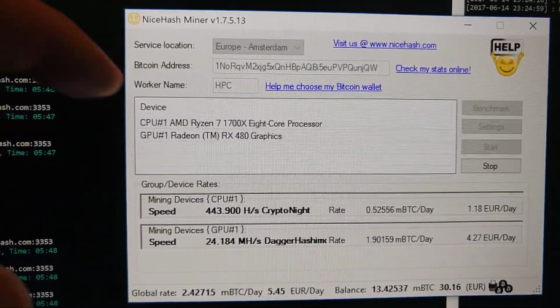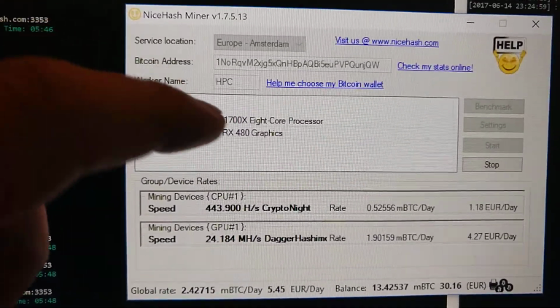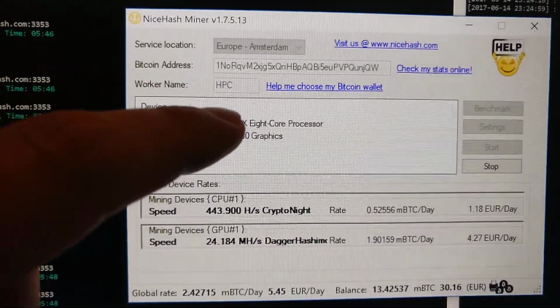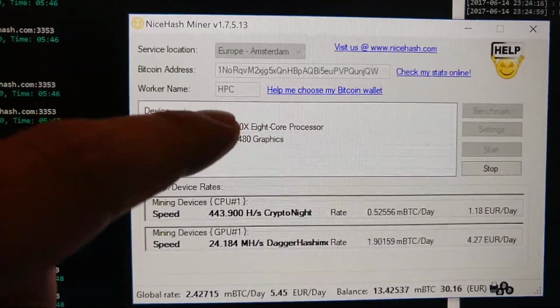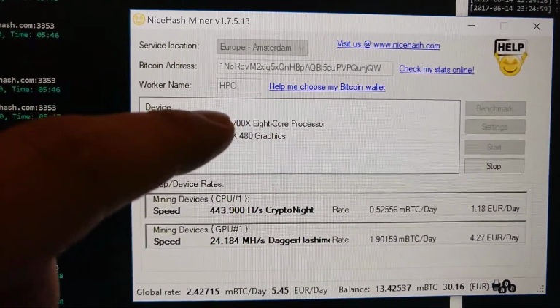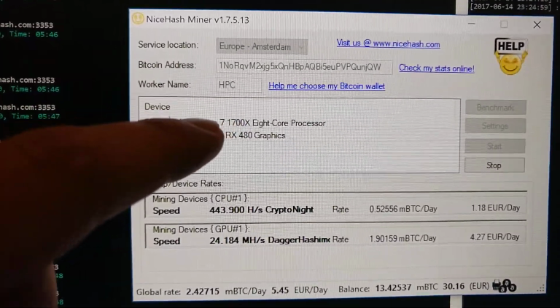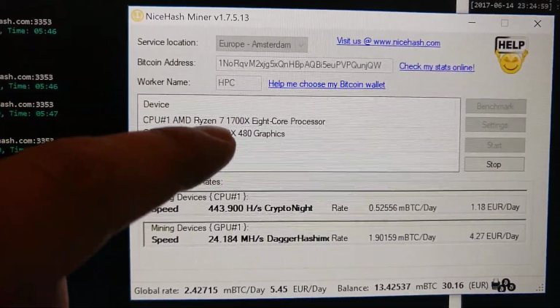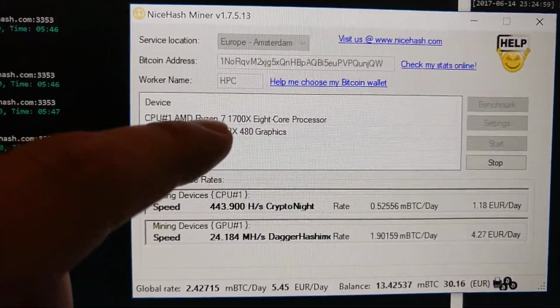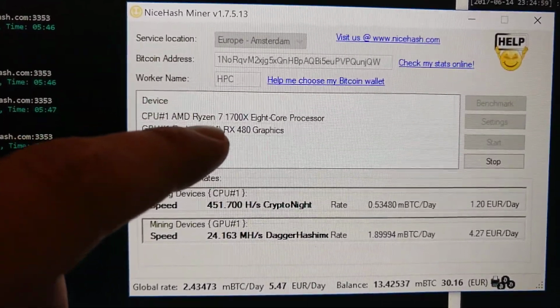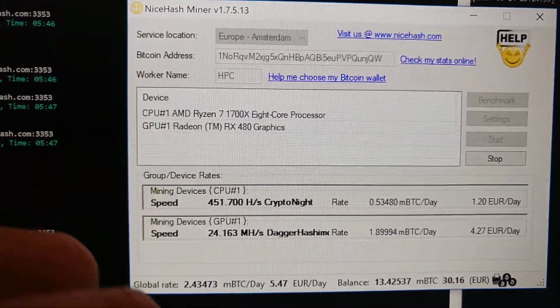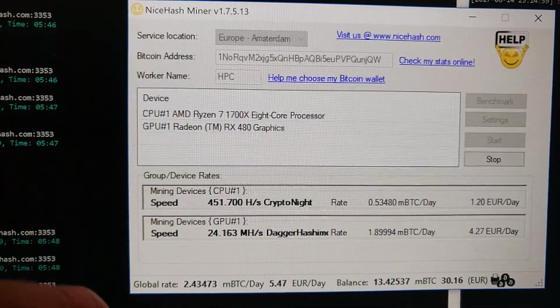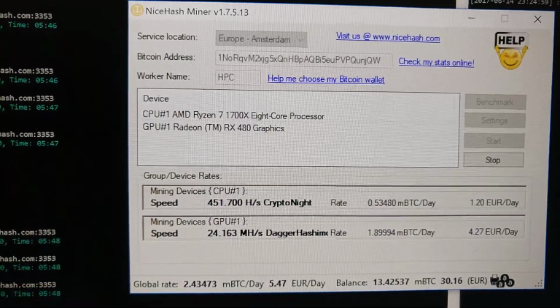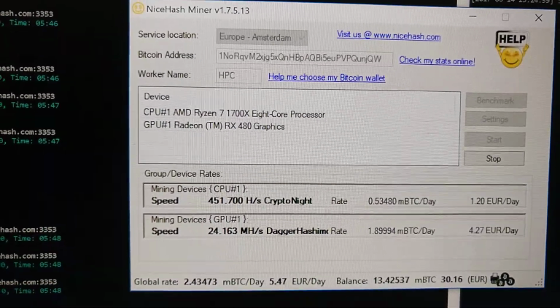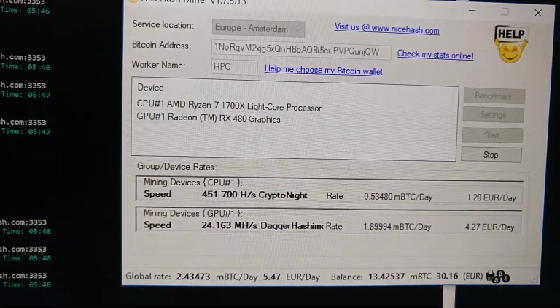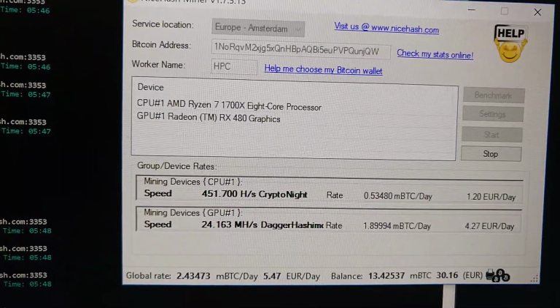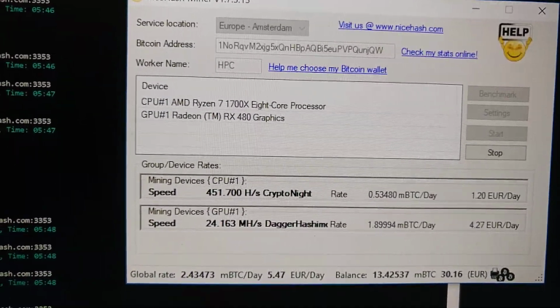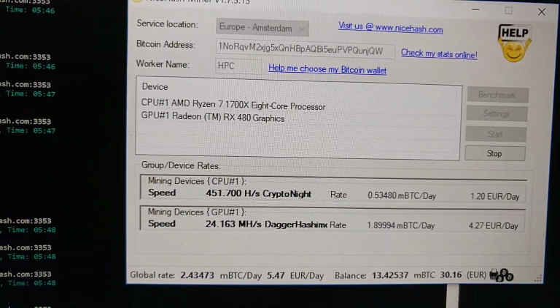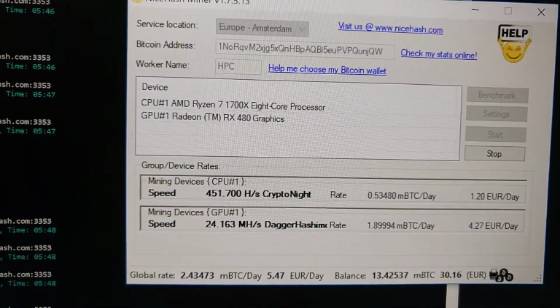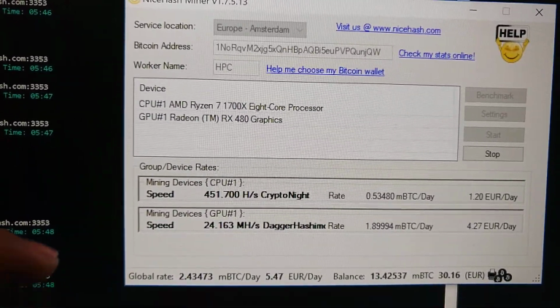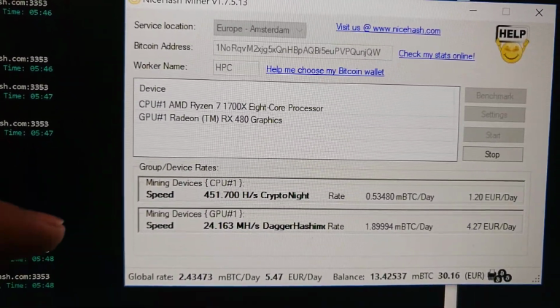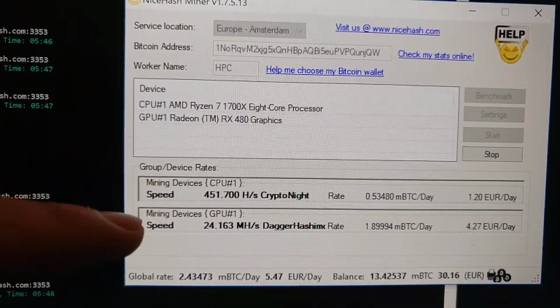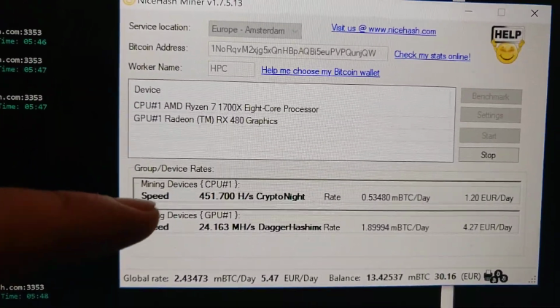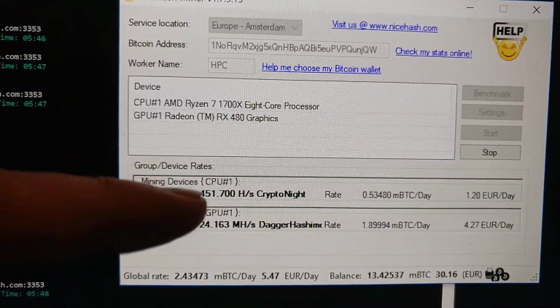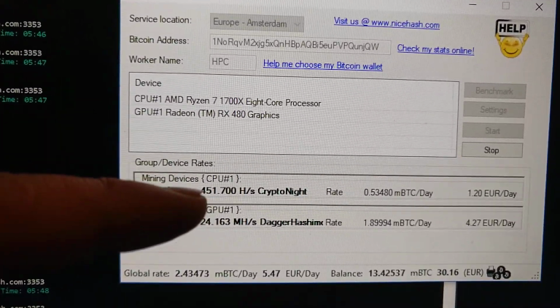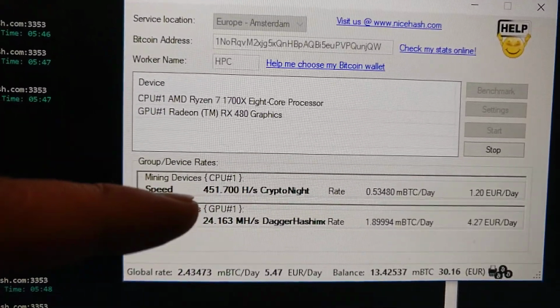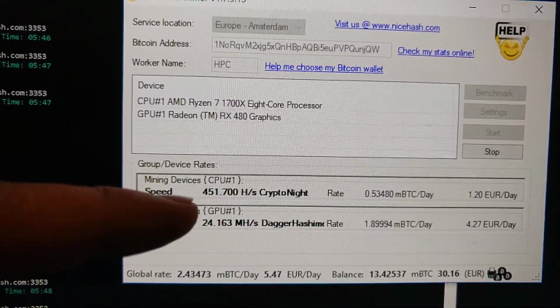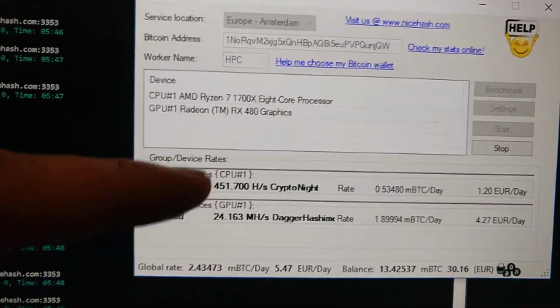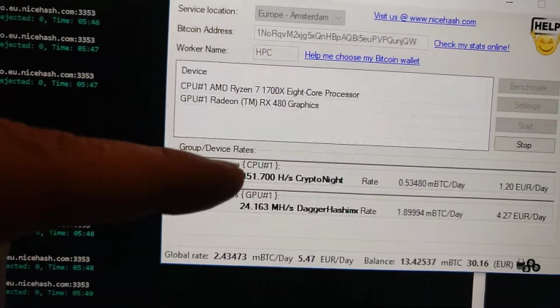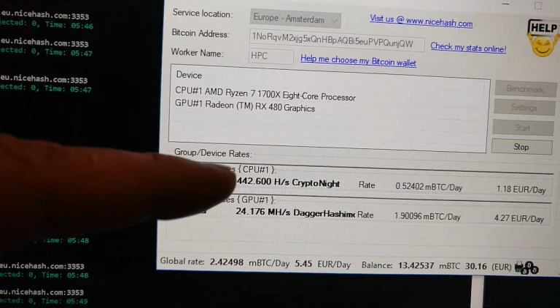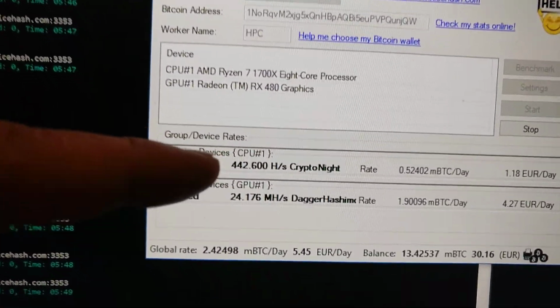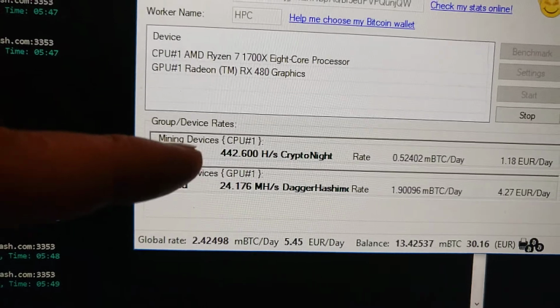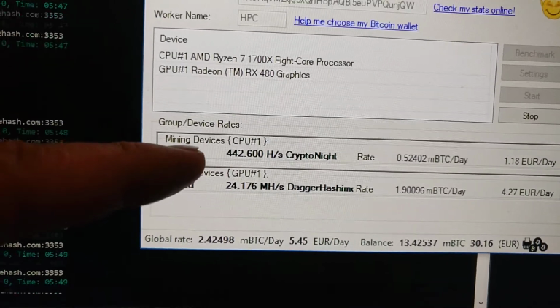However, the CPU is overclocked to 4GHz on all cores, and you can see the performance here.